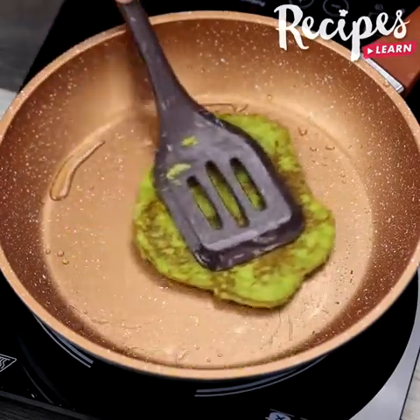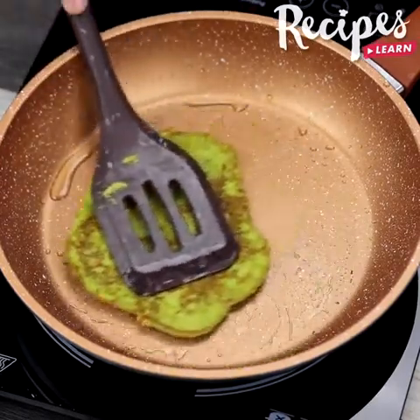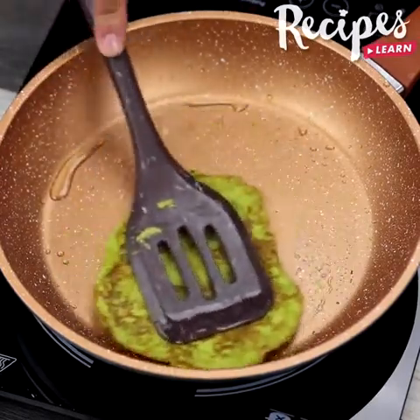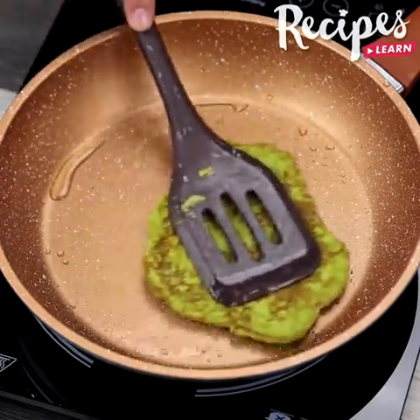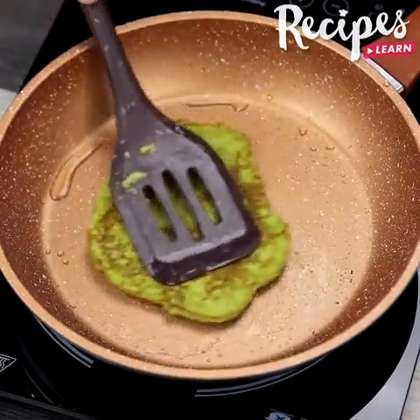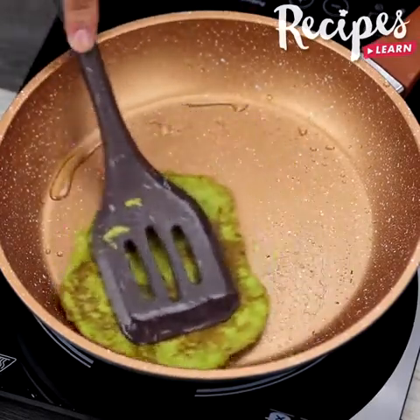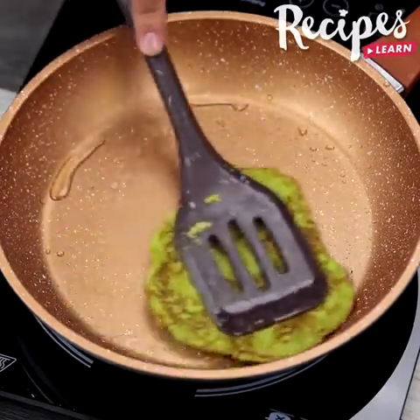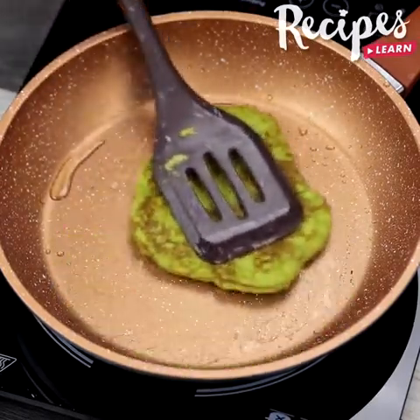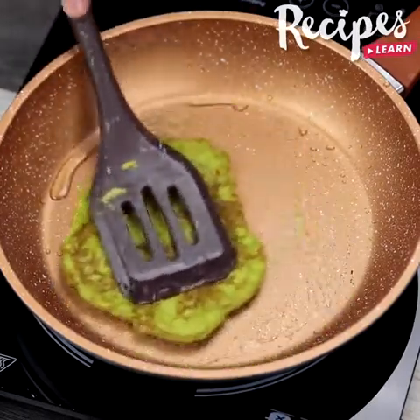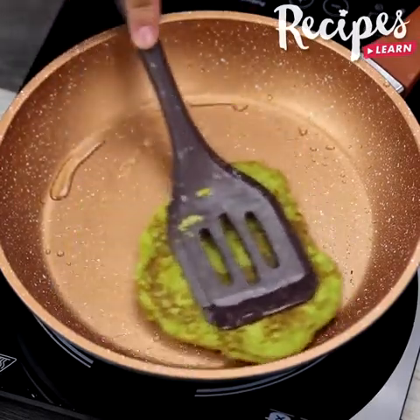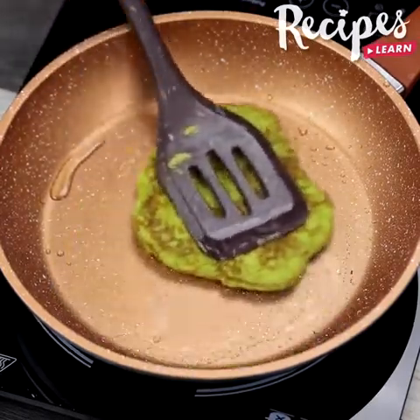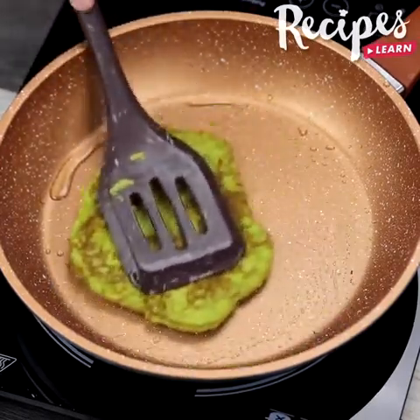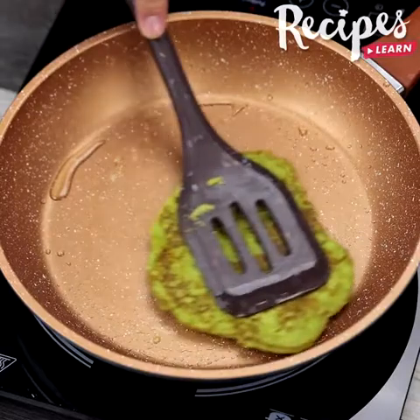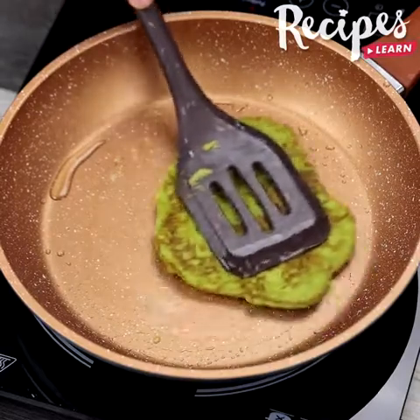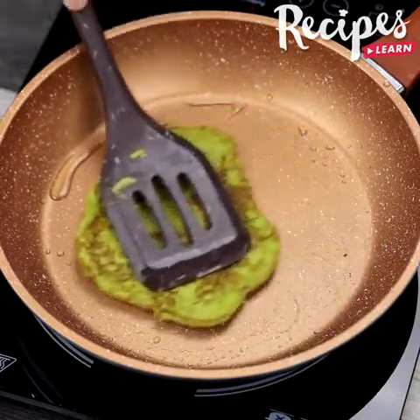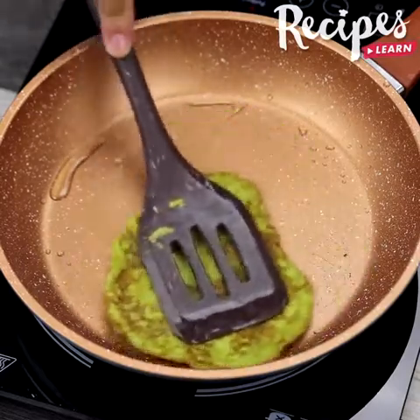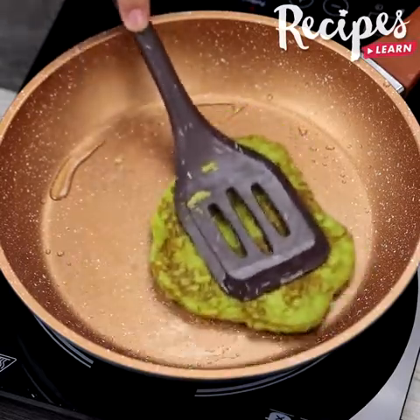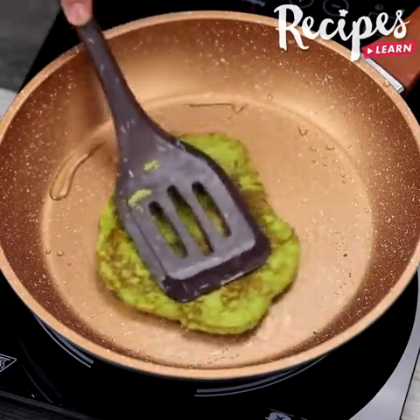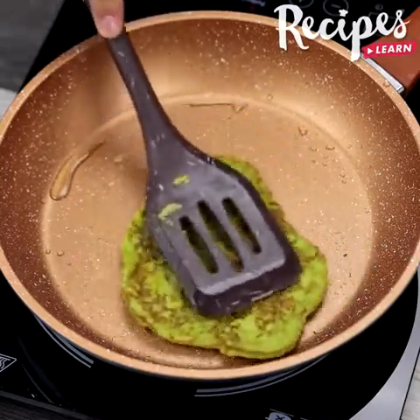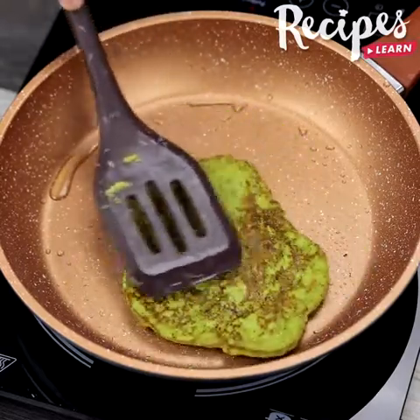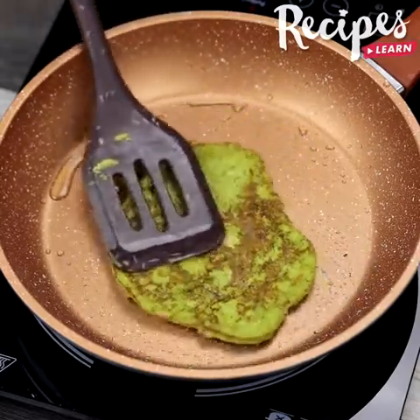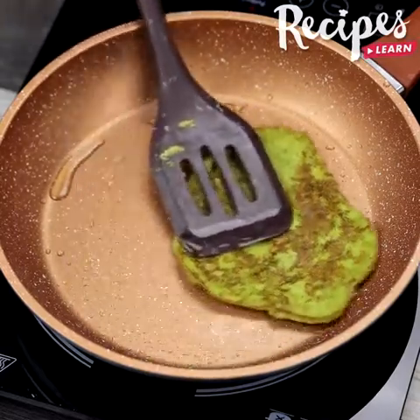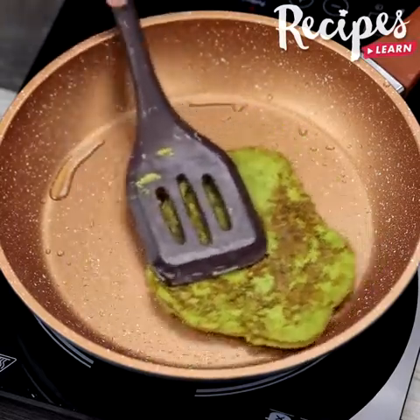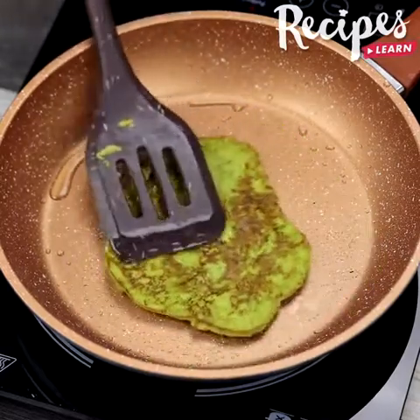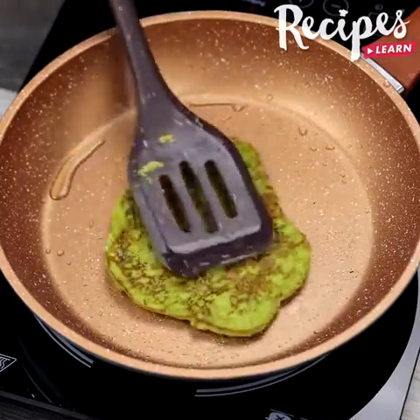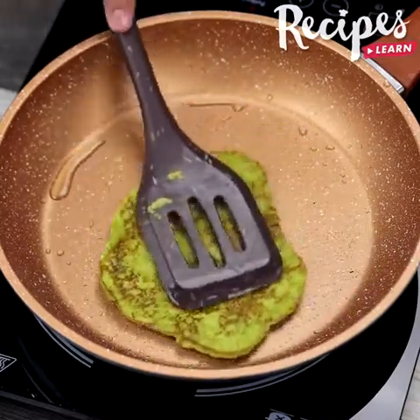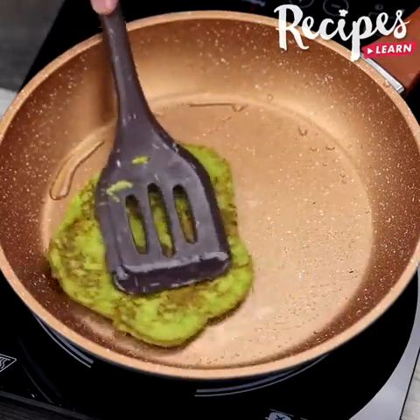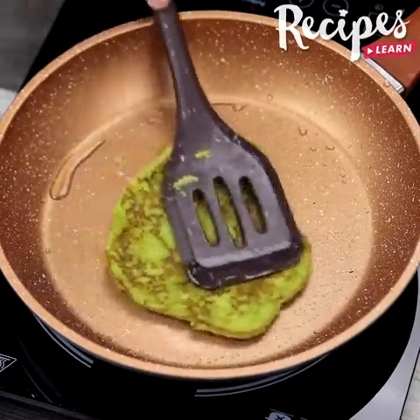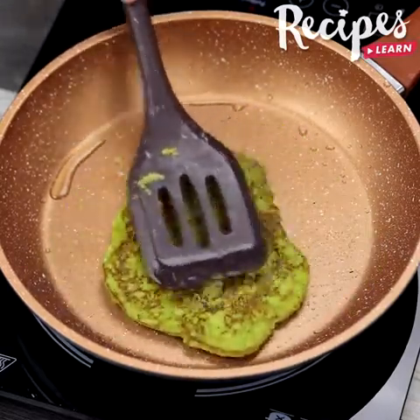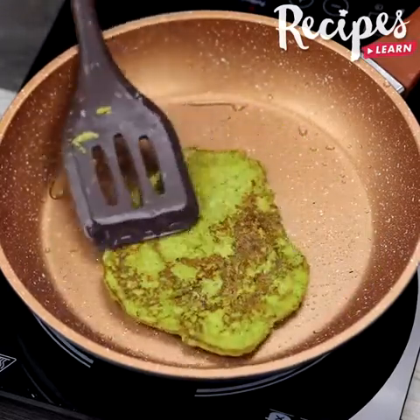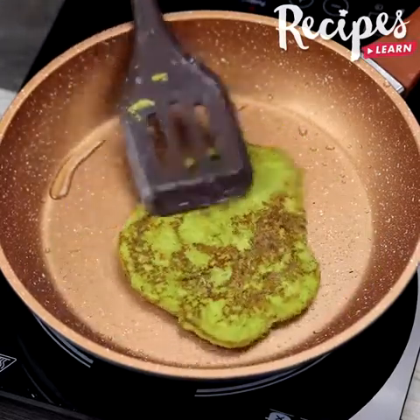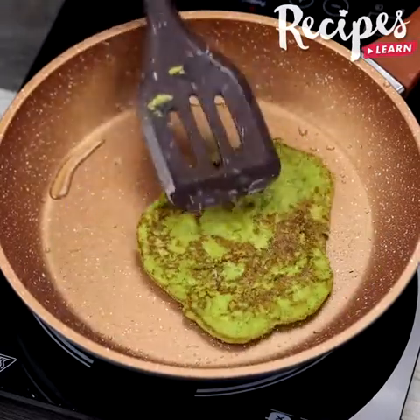You guys, this recipe tastes delicious. Try it at home, then write here what you think. I'm sure you're going to love it.